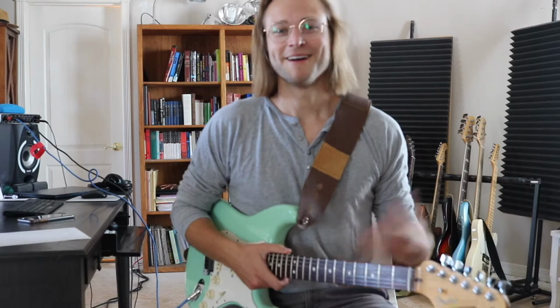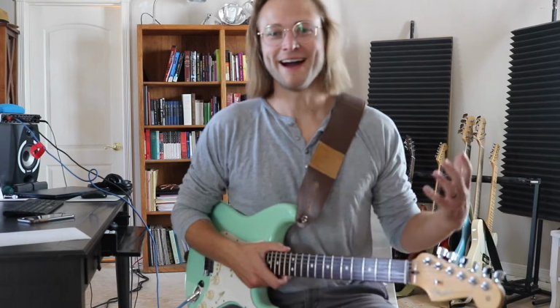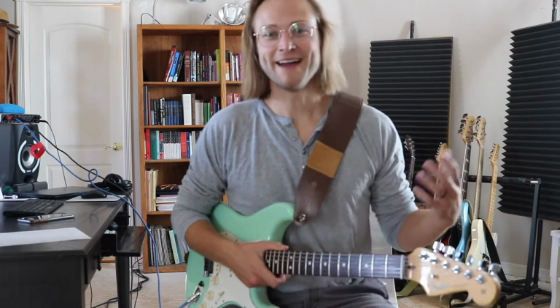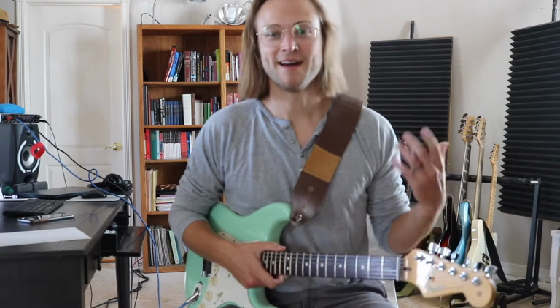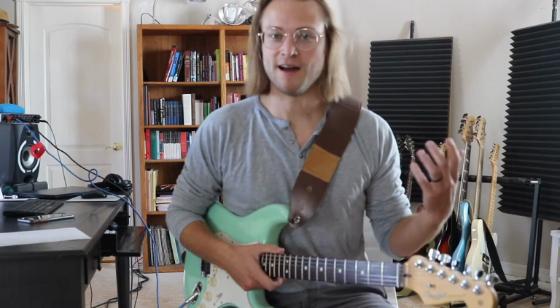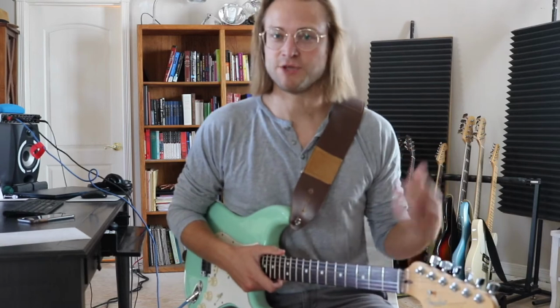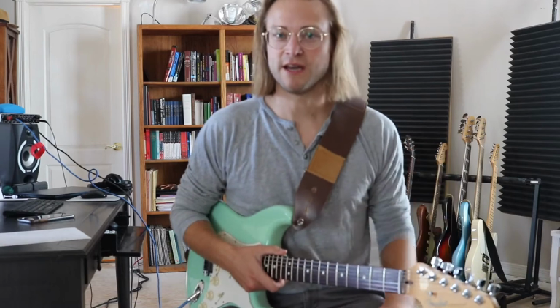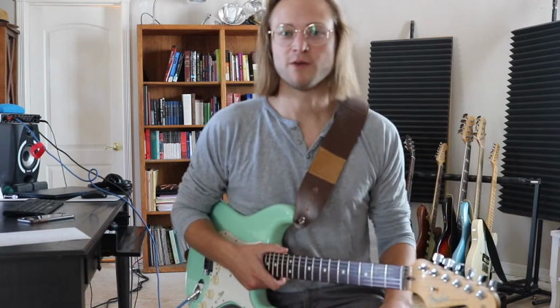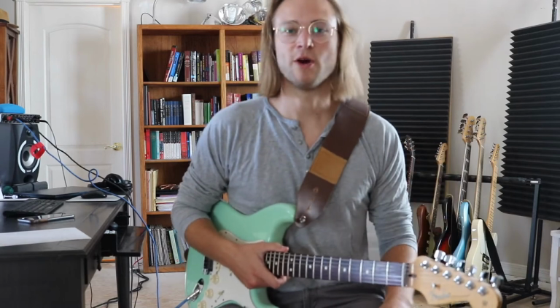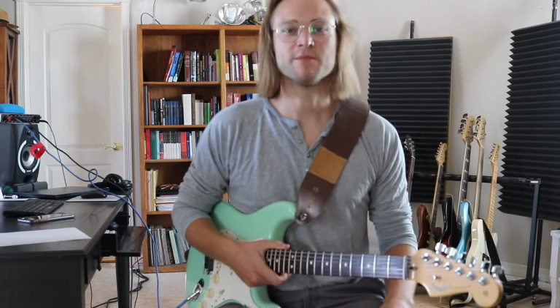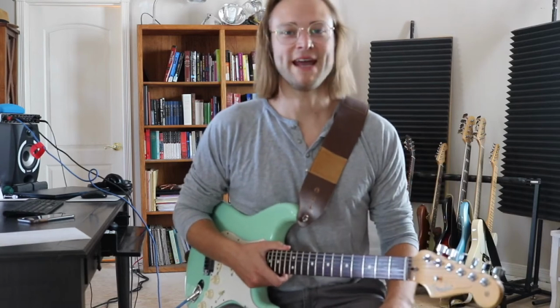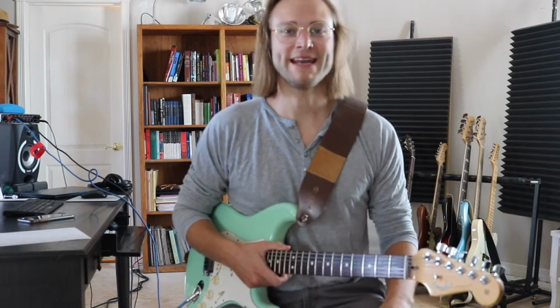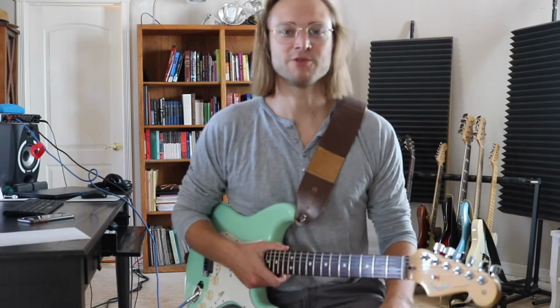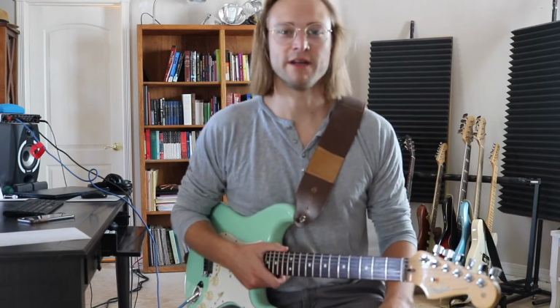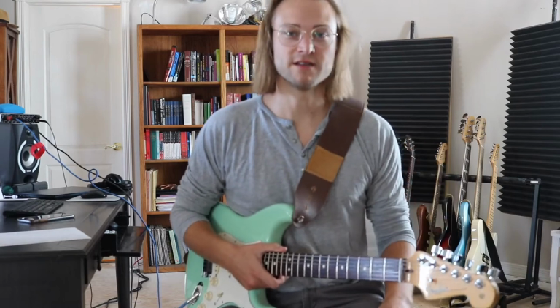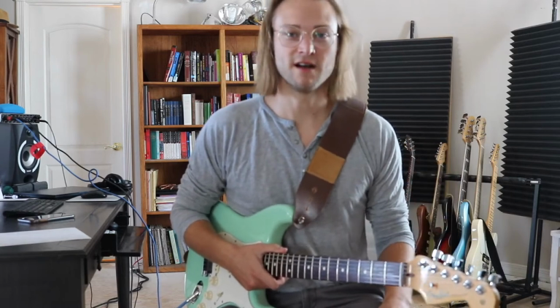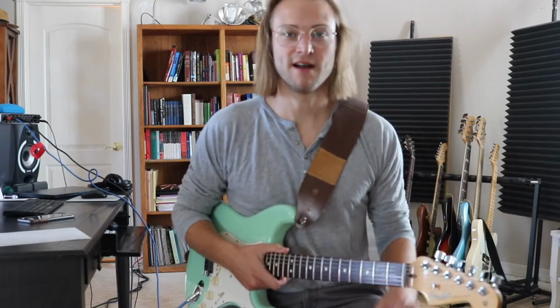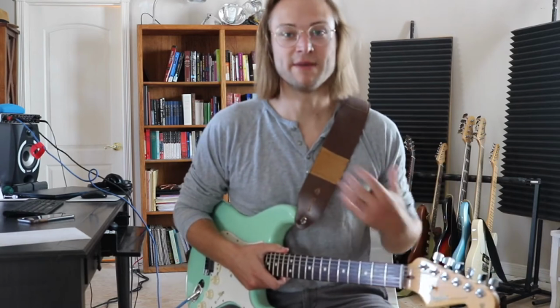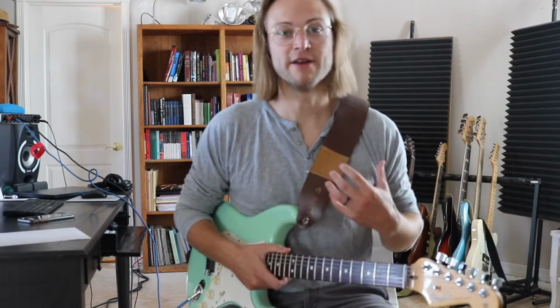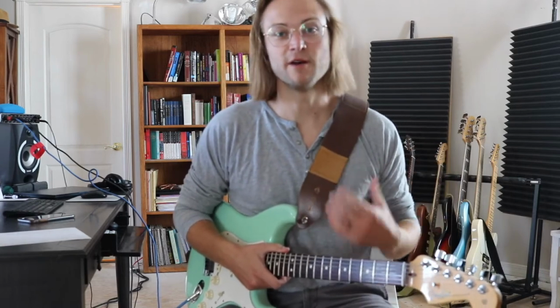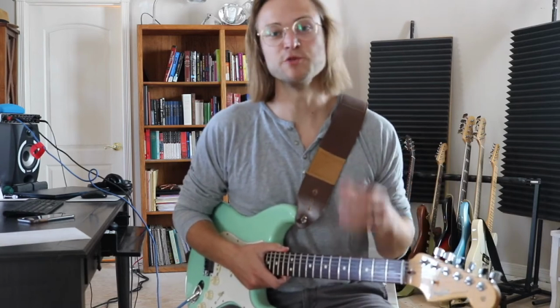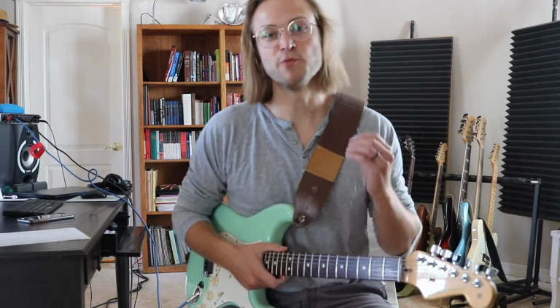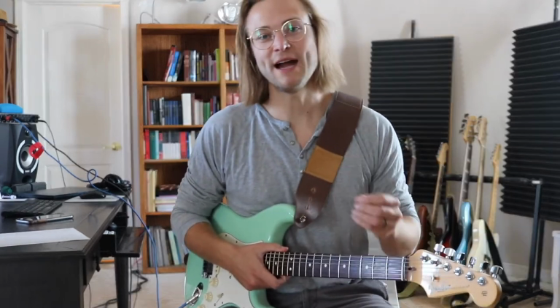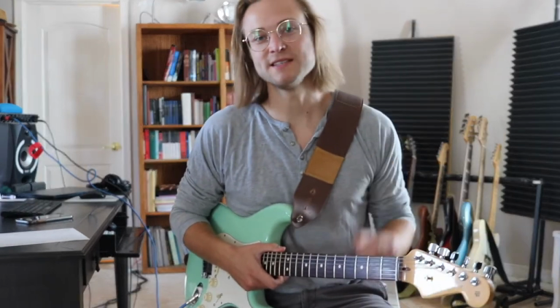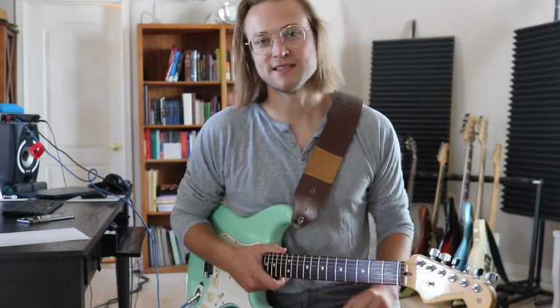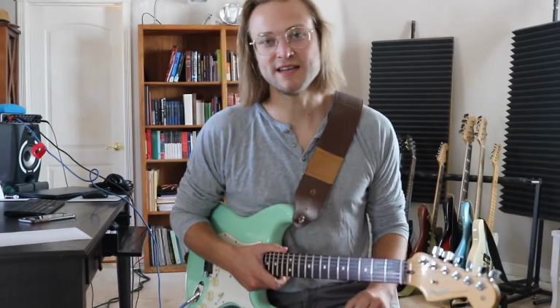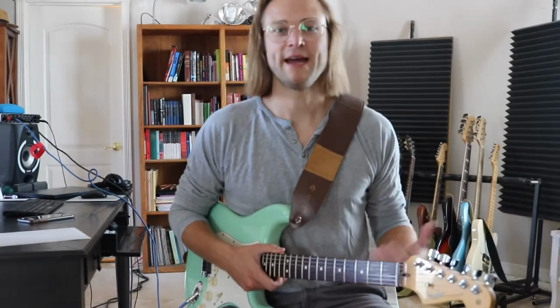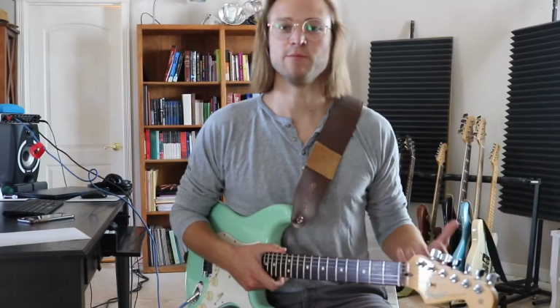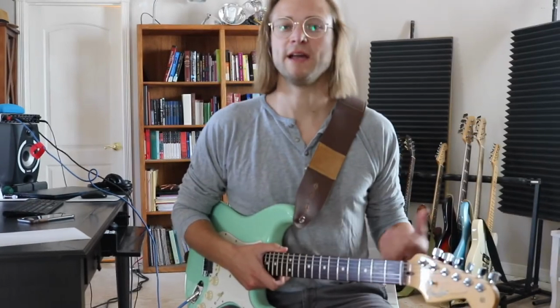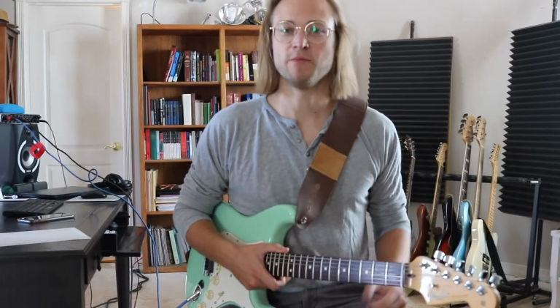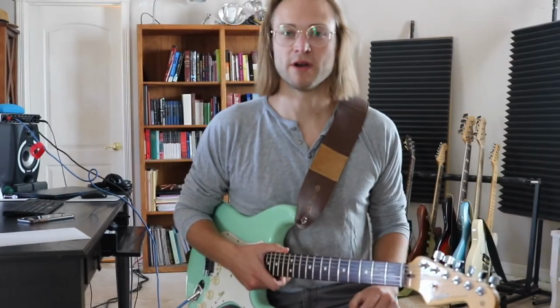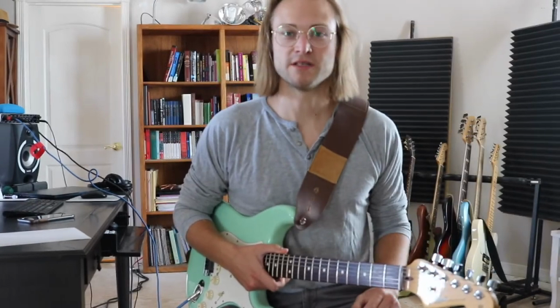Hi, I'm Jake. Welcome to 8020 Guitar. I'm here to help you practice less and play more guitar.